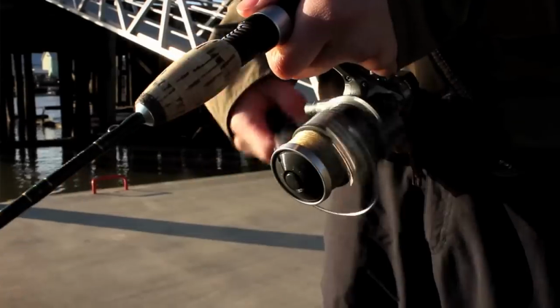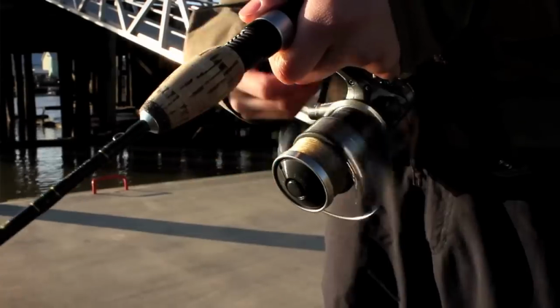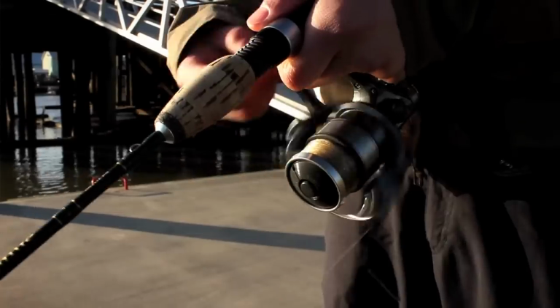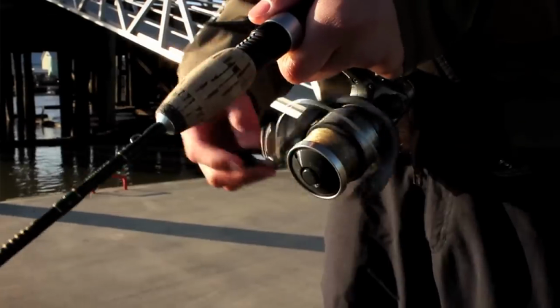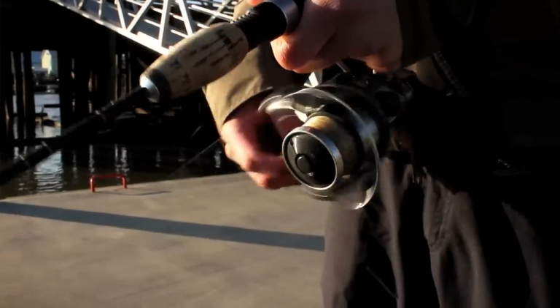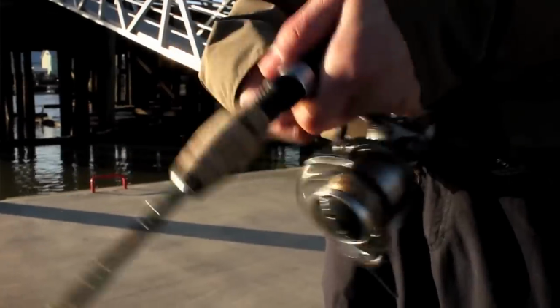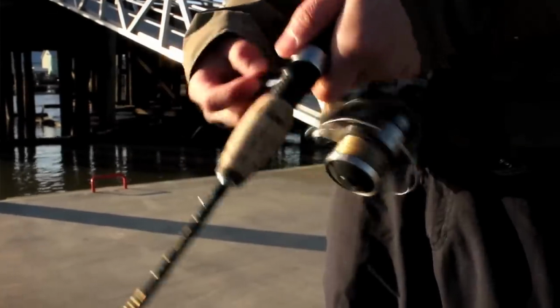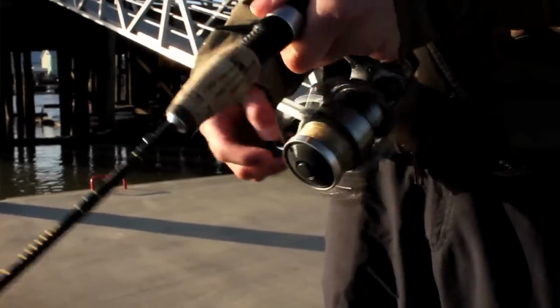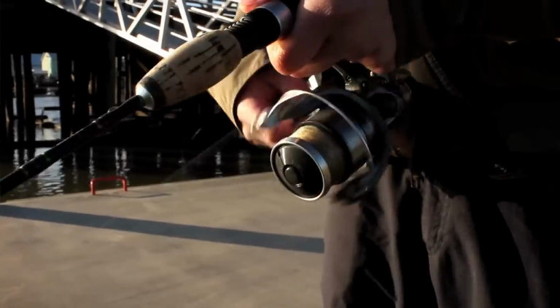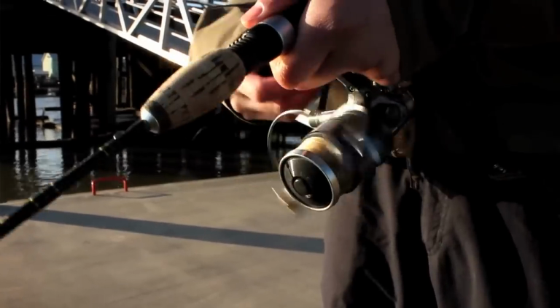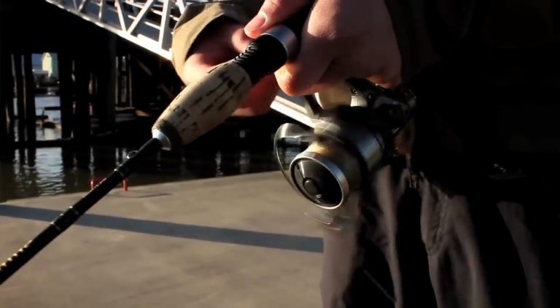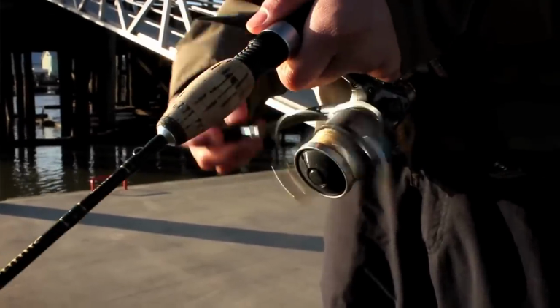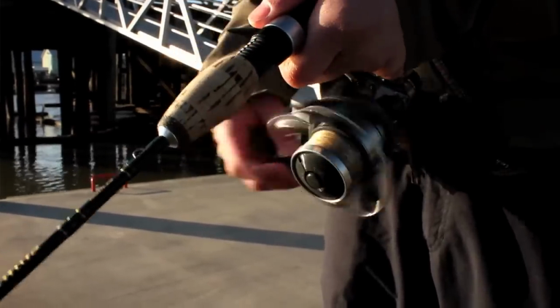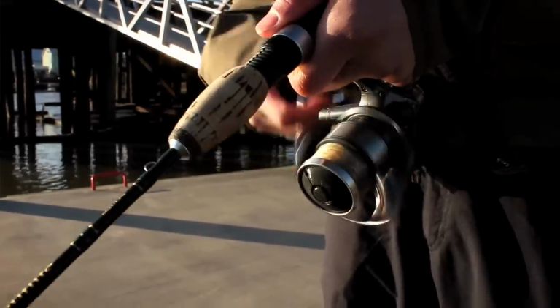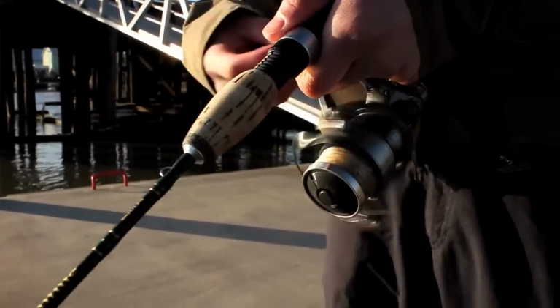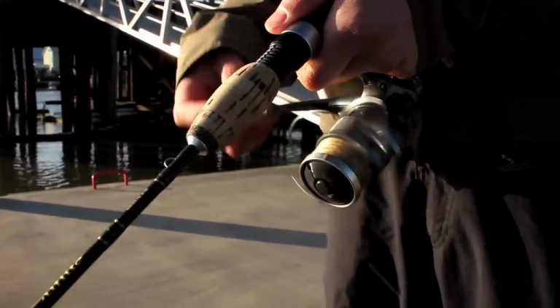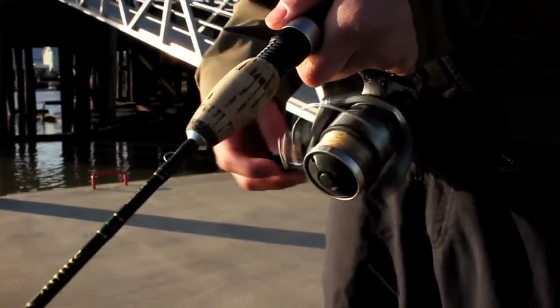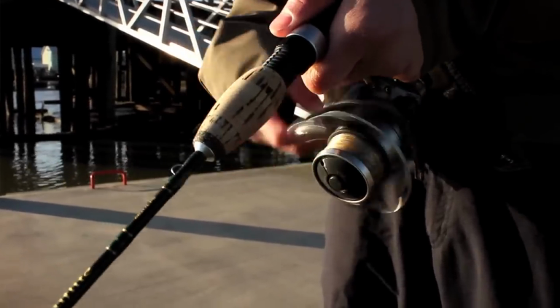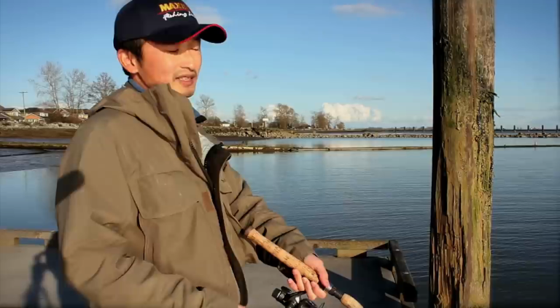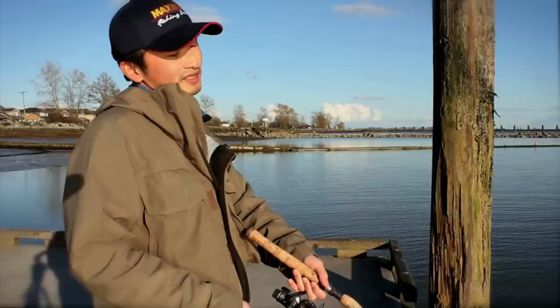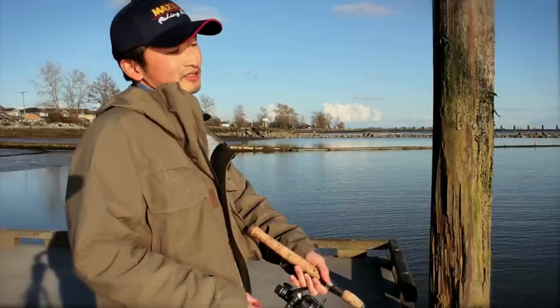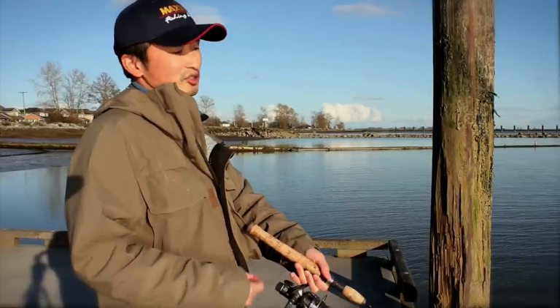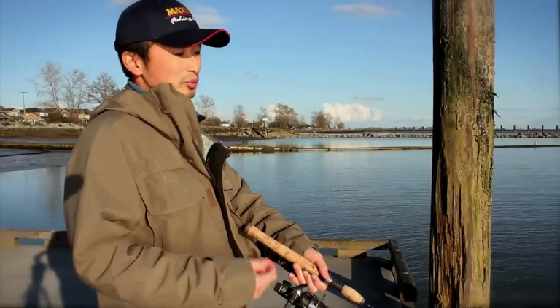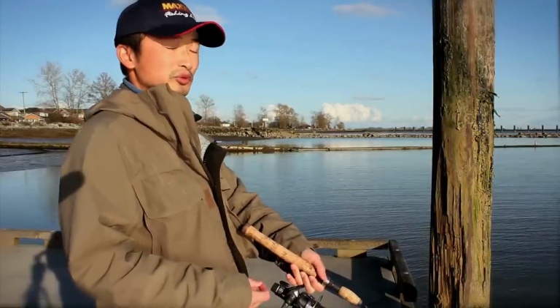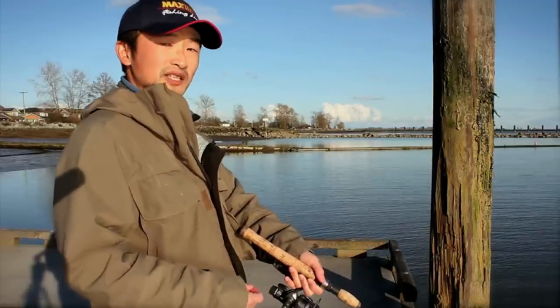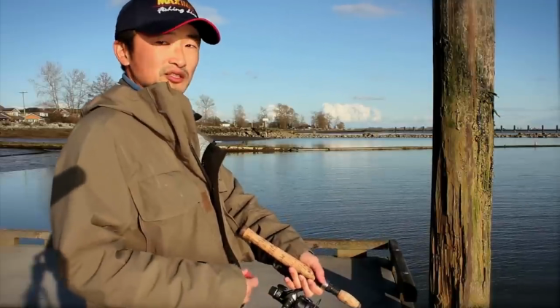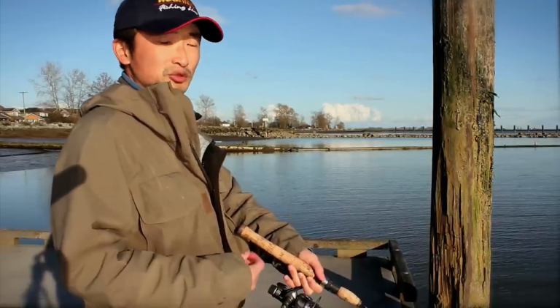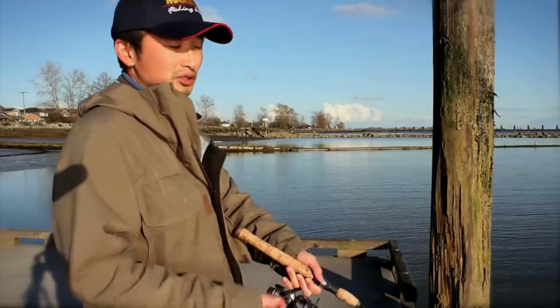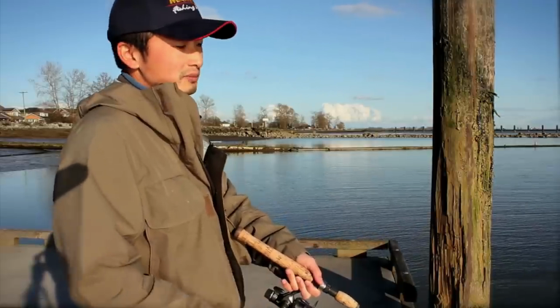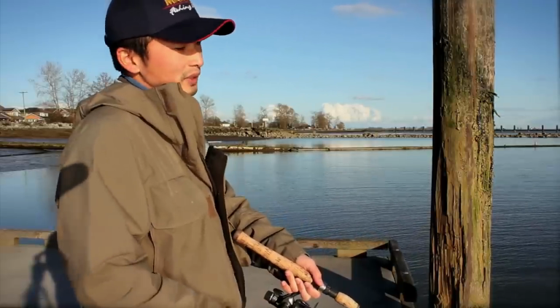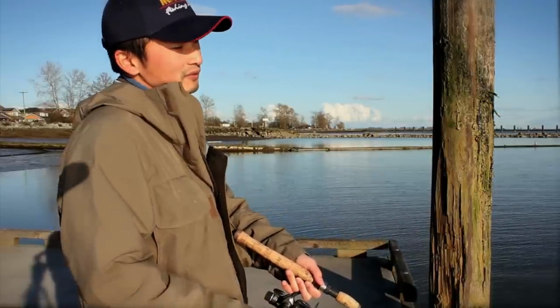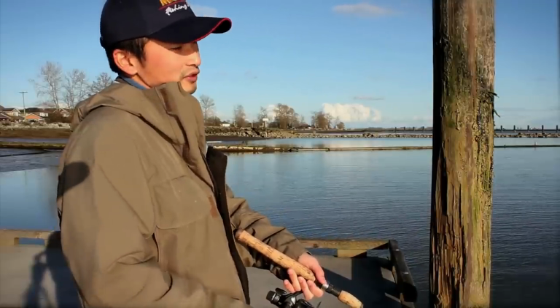Finally, give the rod a twitch once in a while. By doing that, the spoon looks like a struggling baitfish.